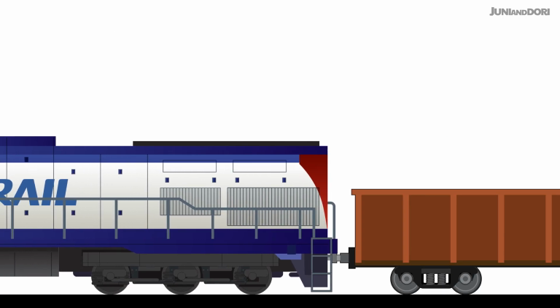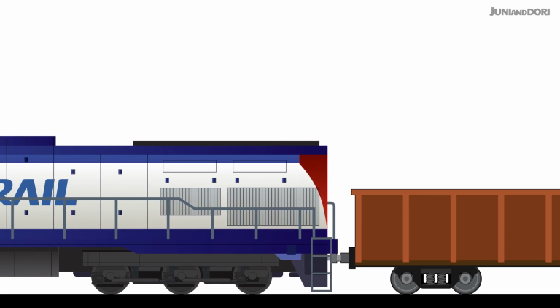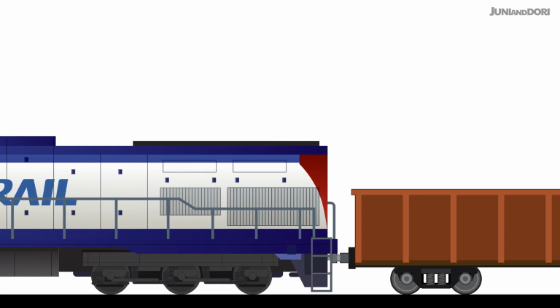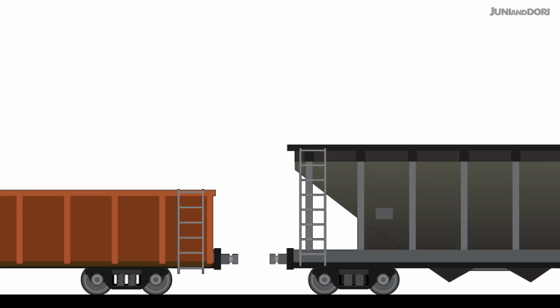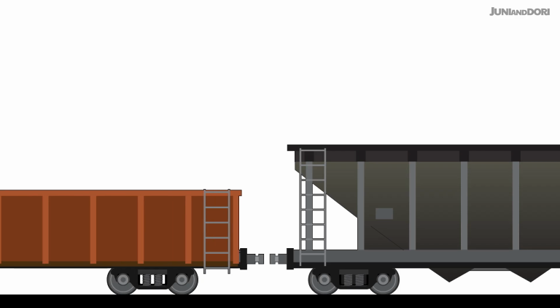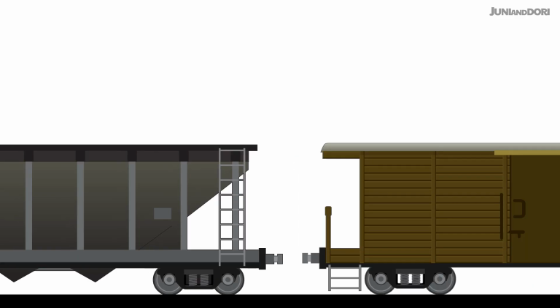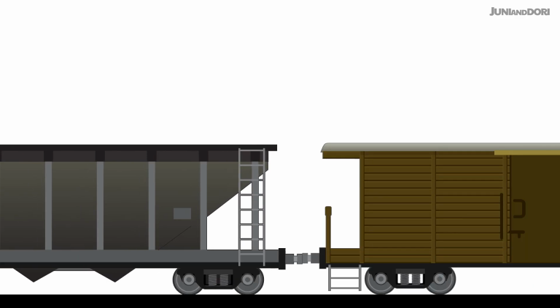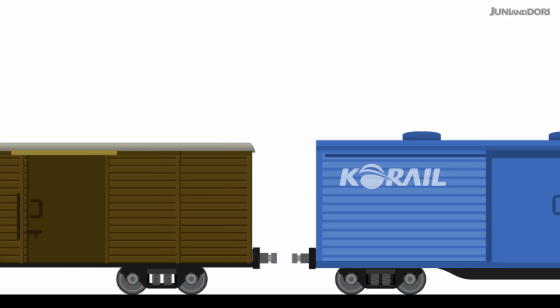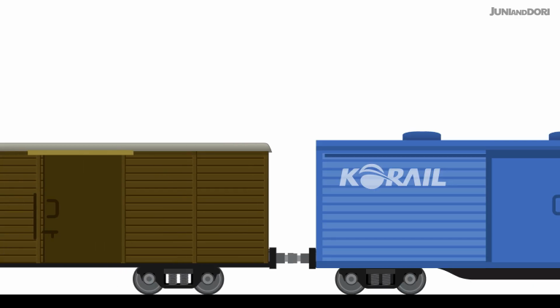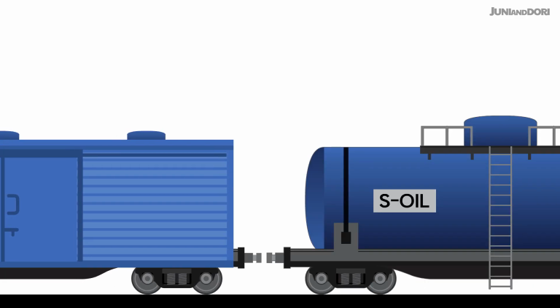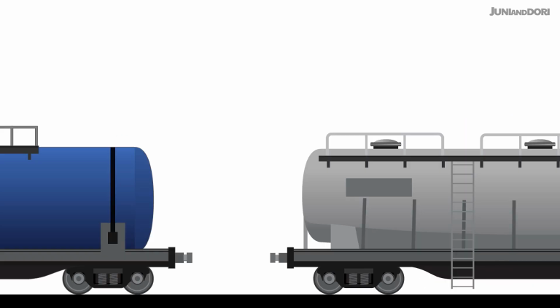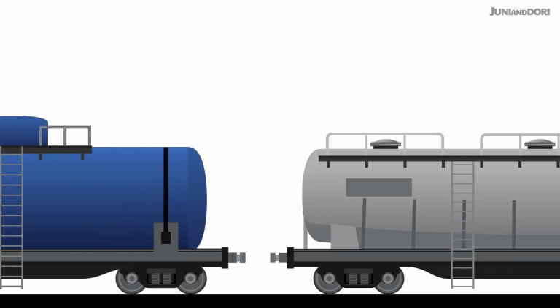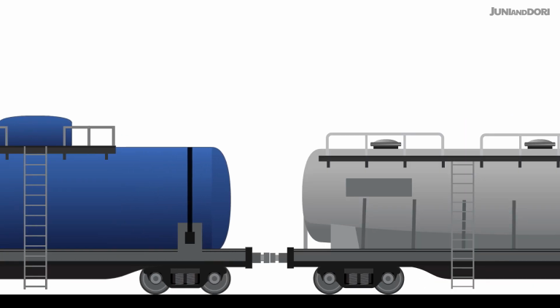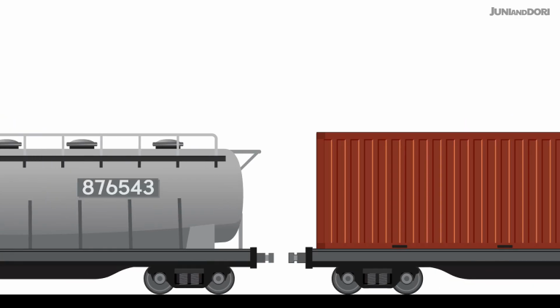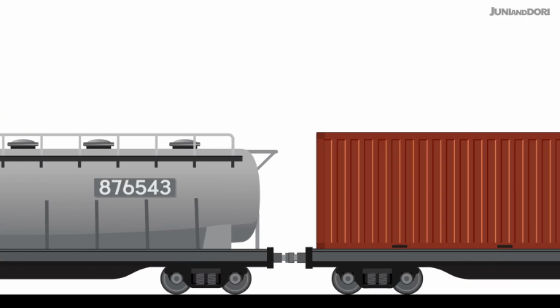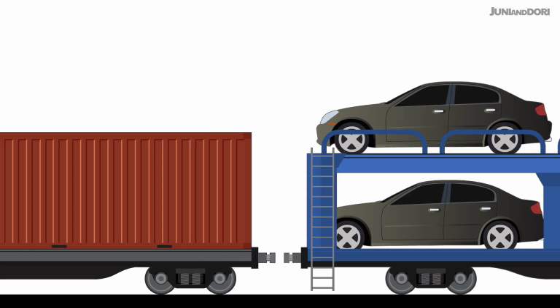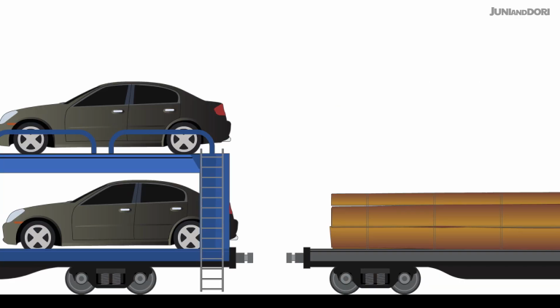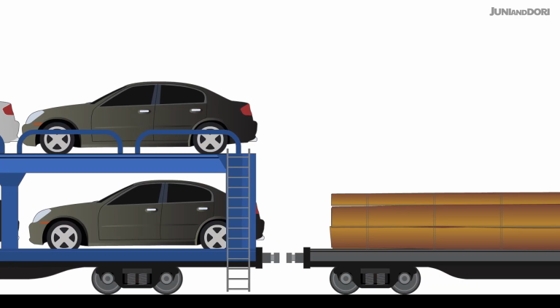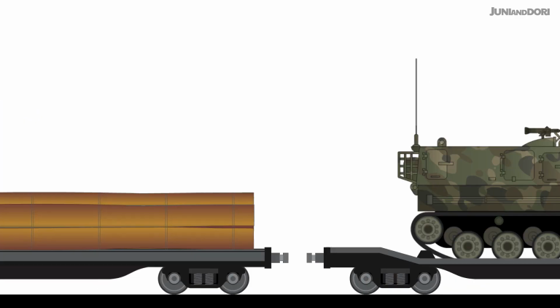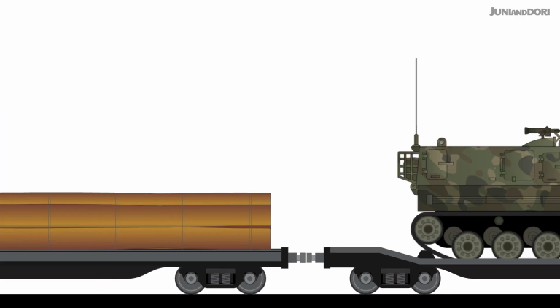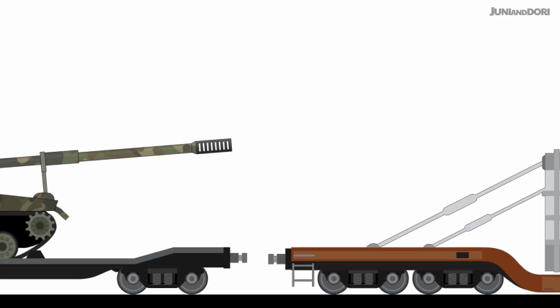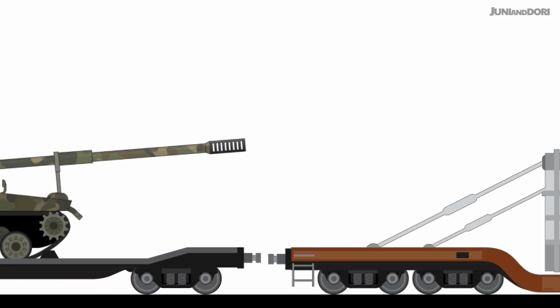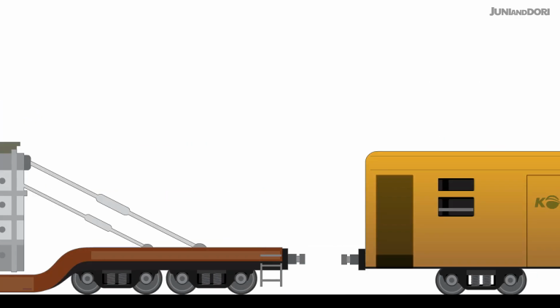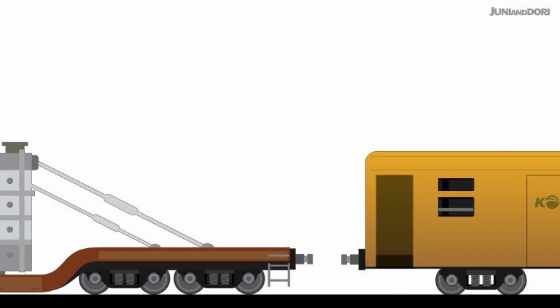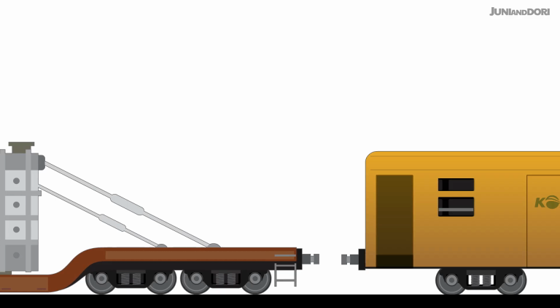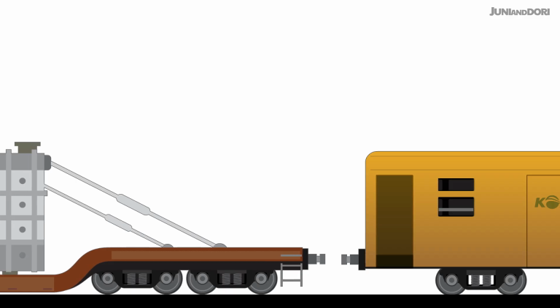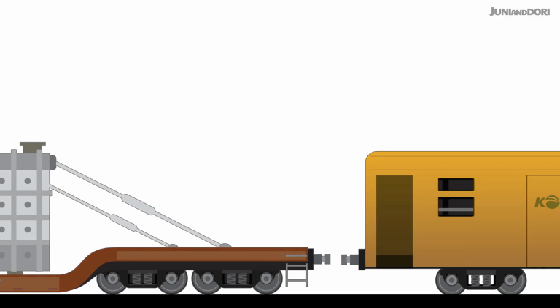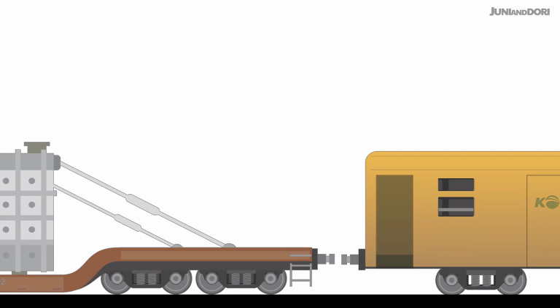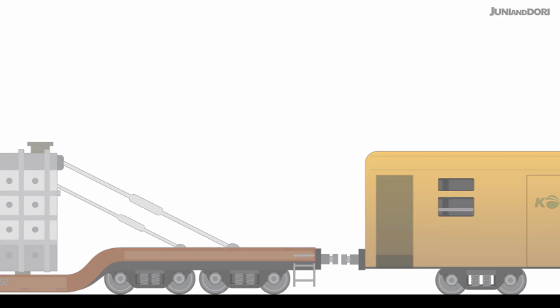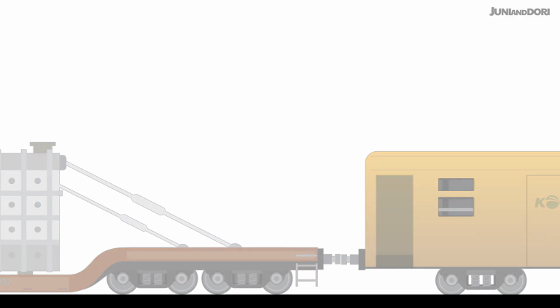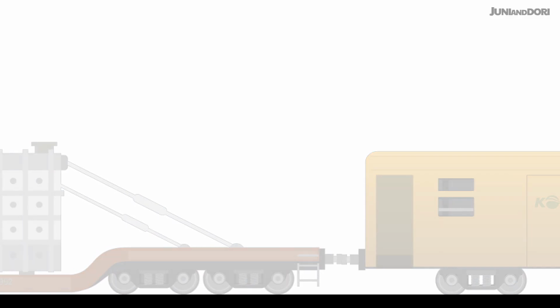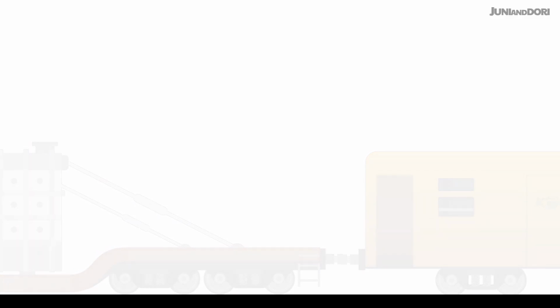Hey everyone! You know, we see freight trains all the time, but have you ever really thought about what each car does or what kinds it holds?